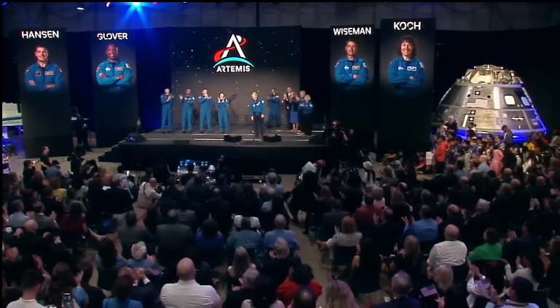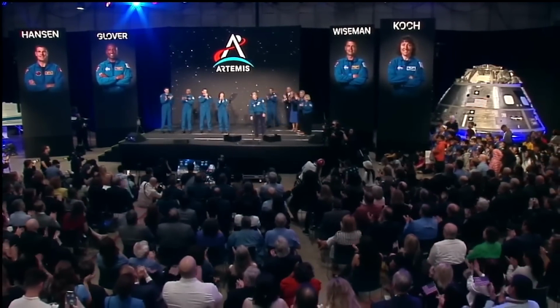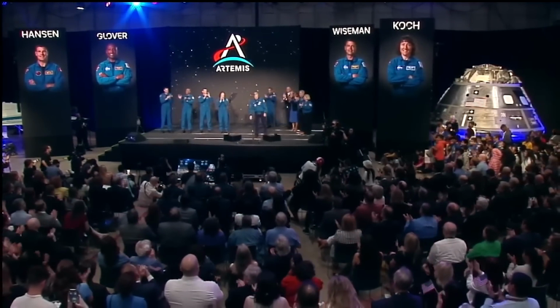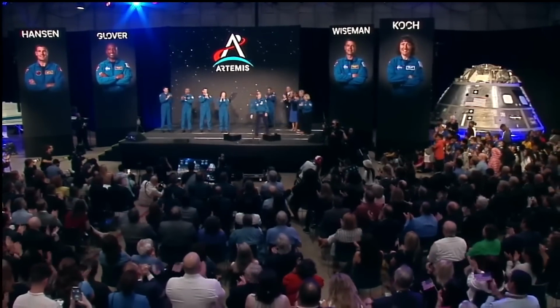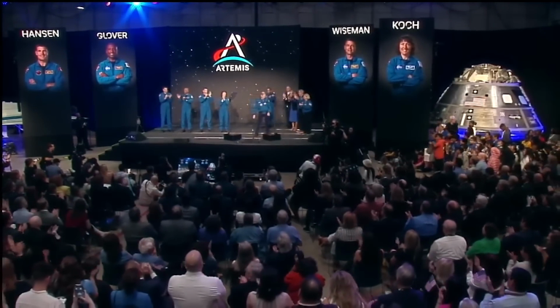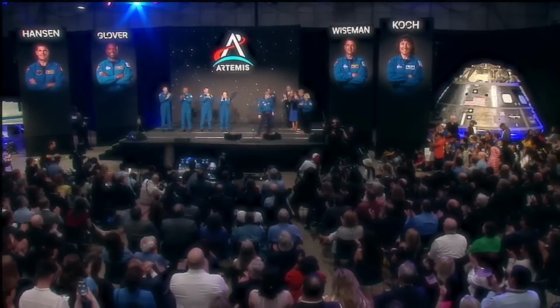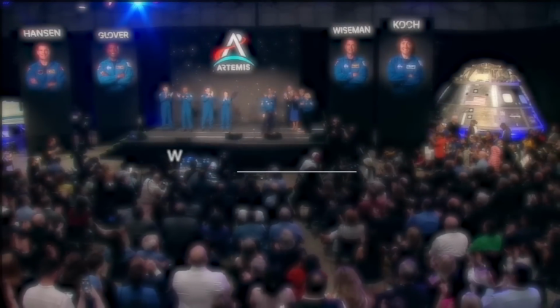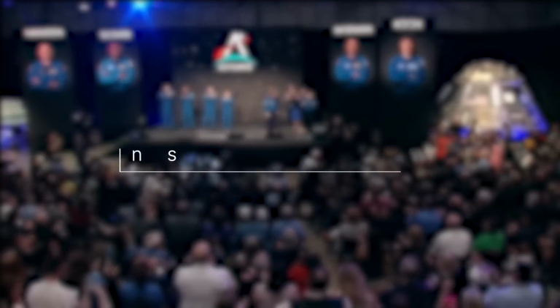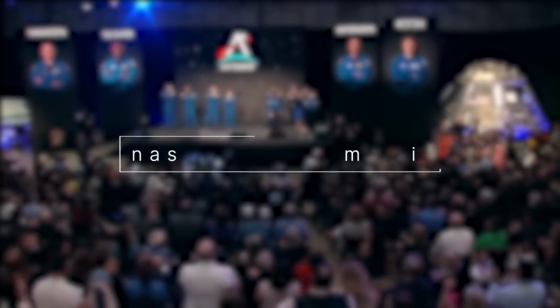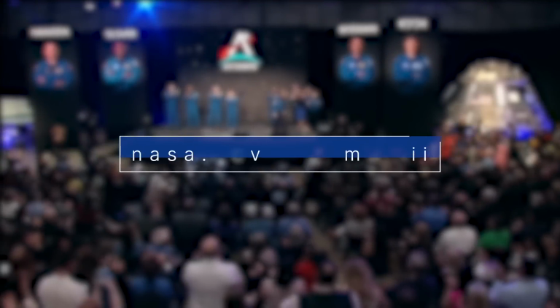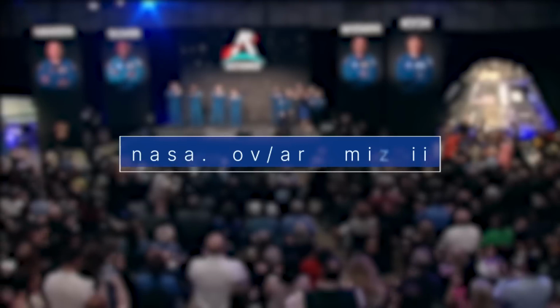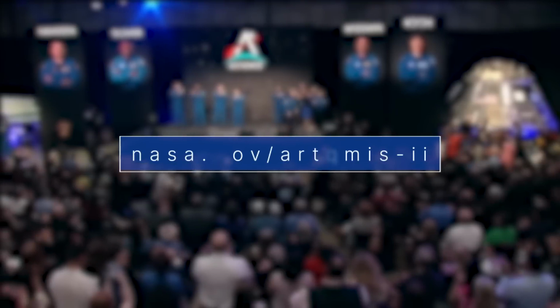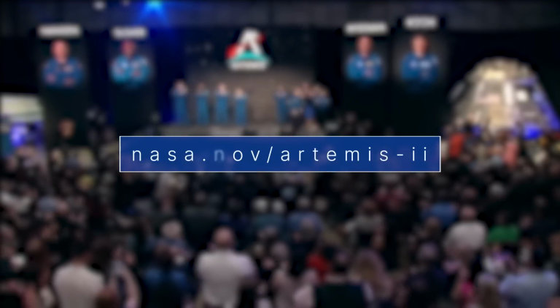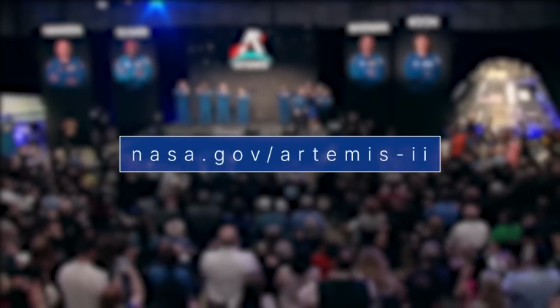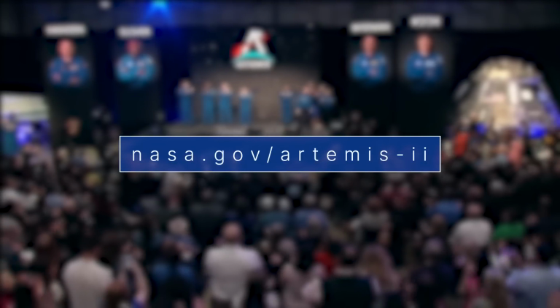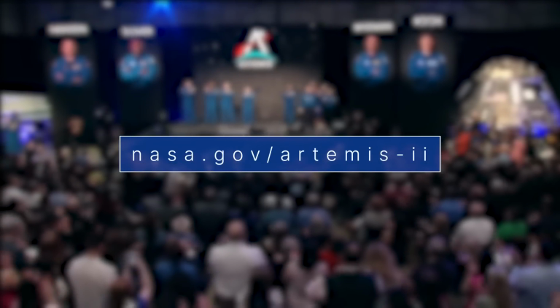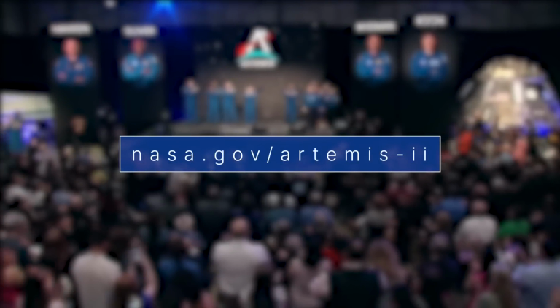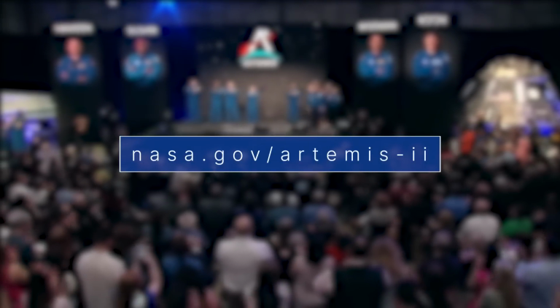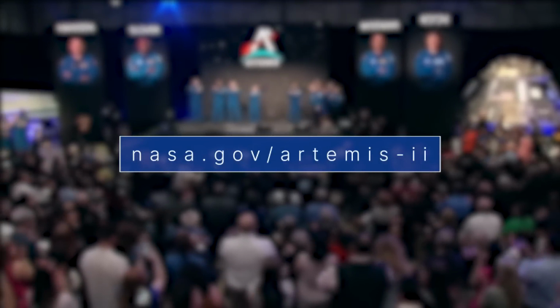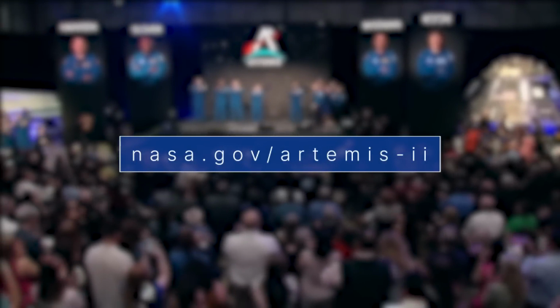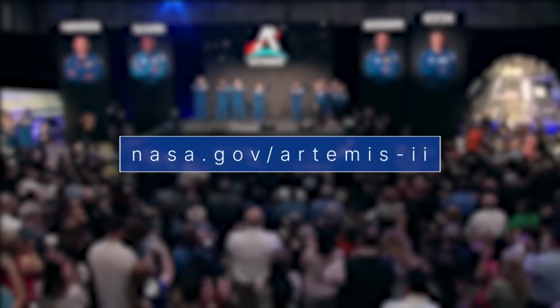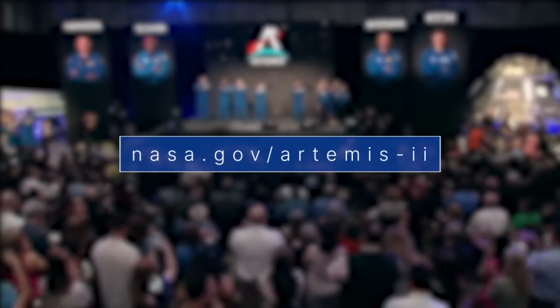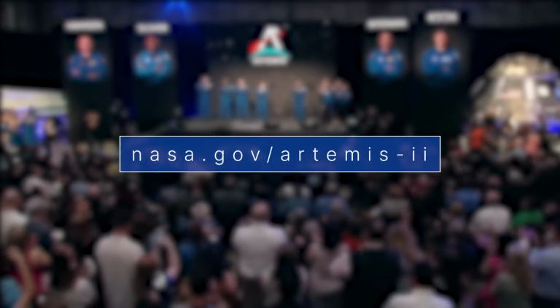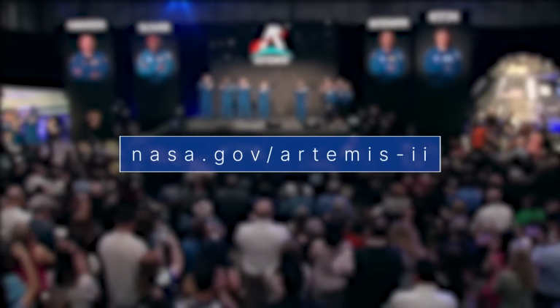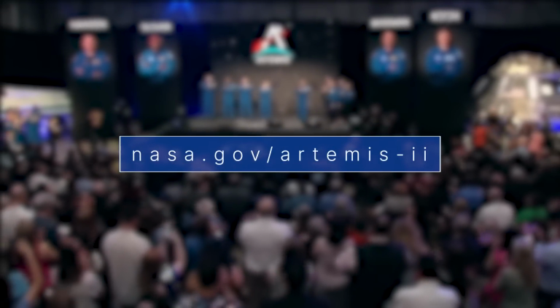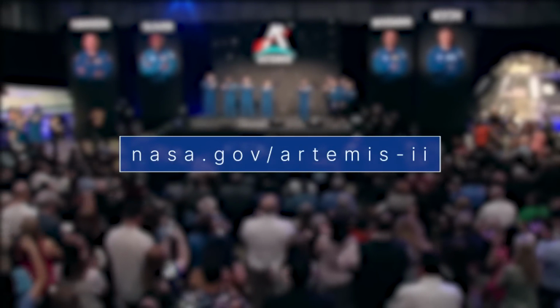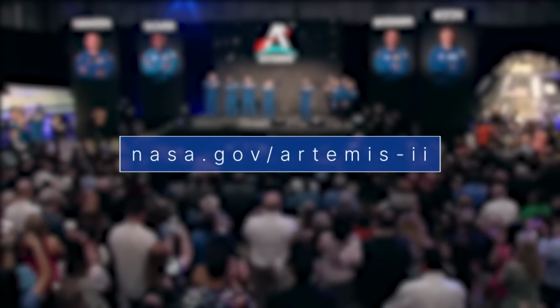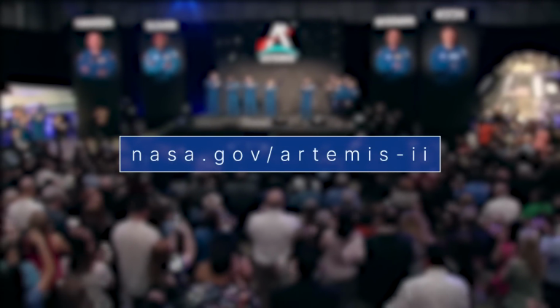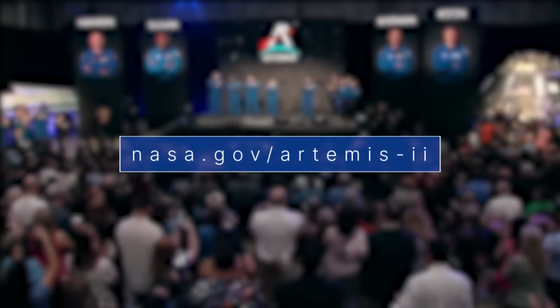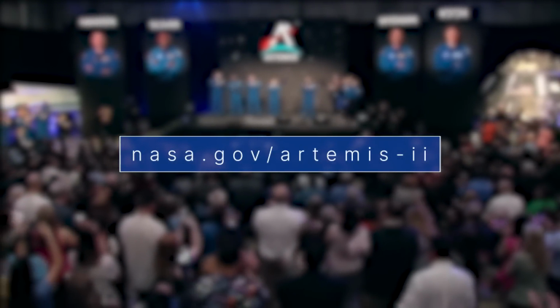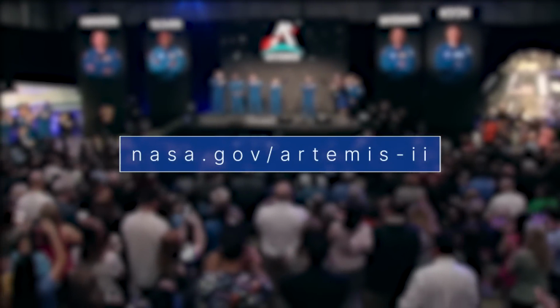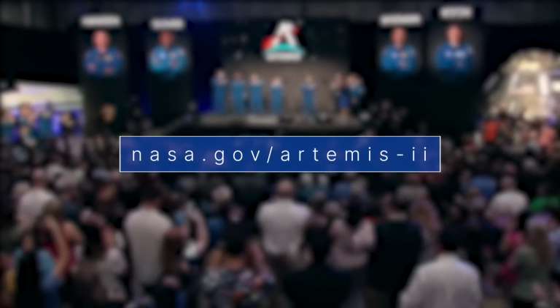Learn more about Artemis II at nasa.gov/Artemis-II.